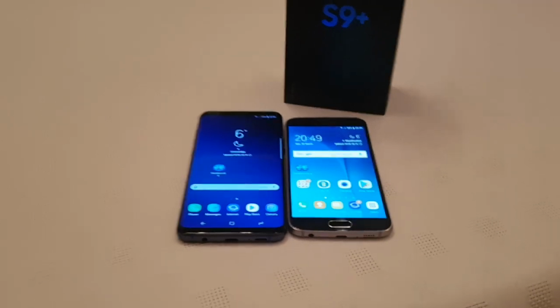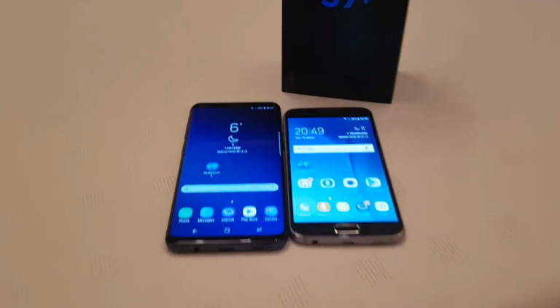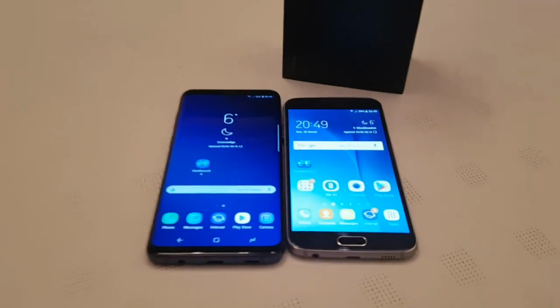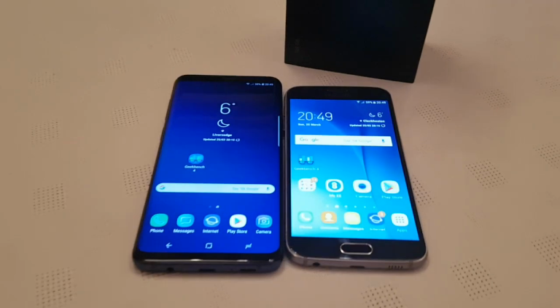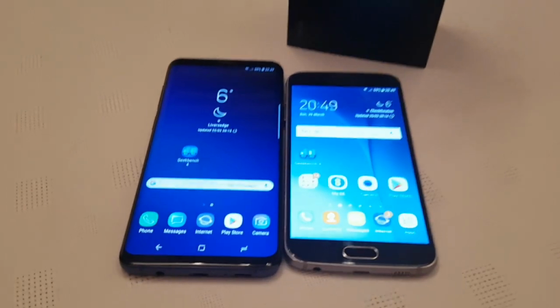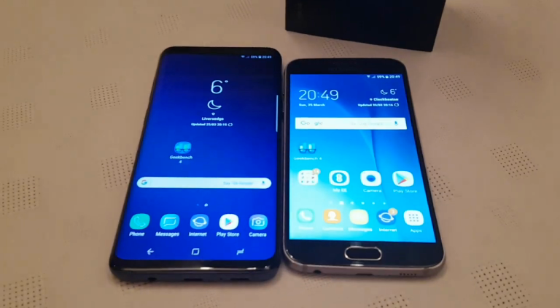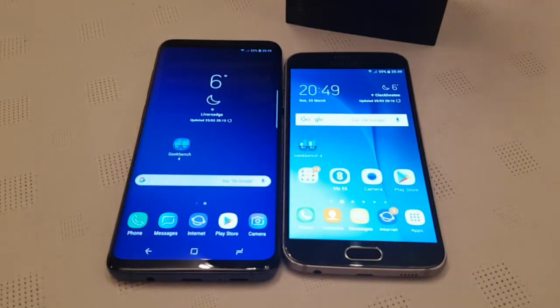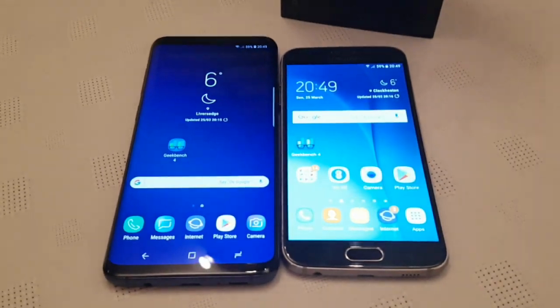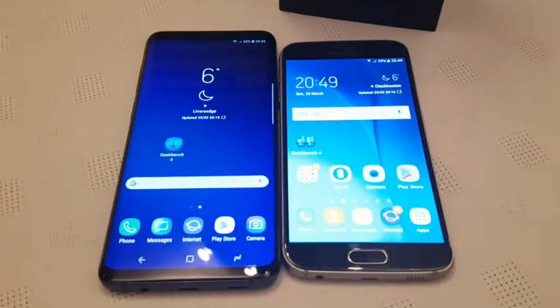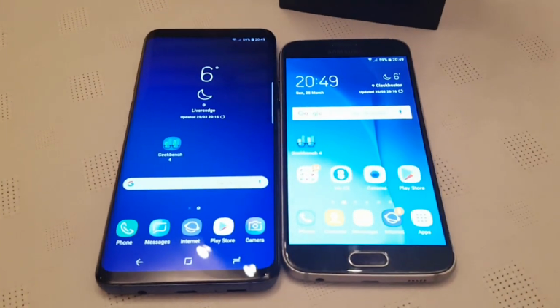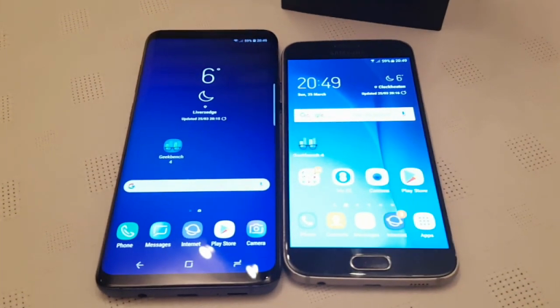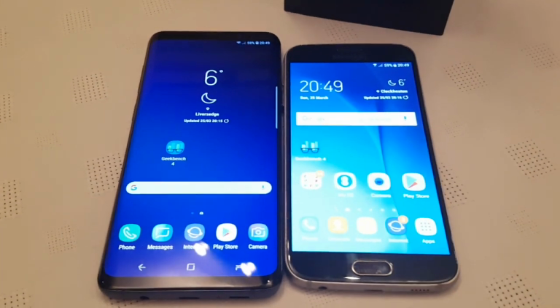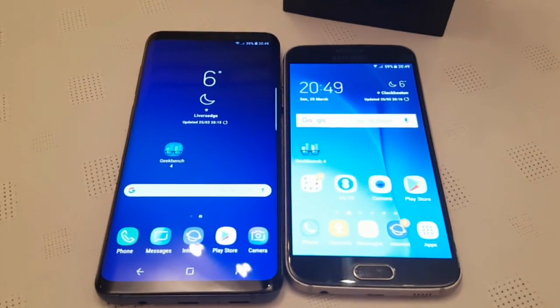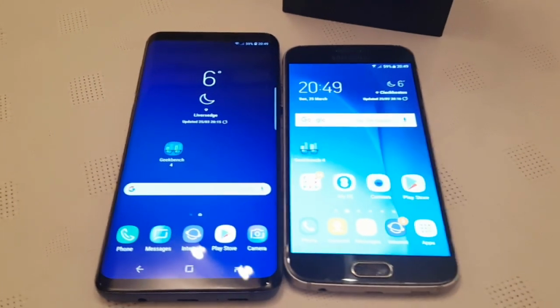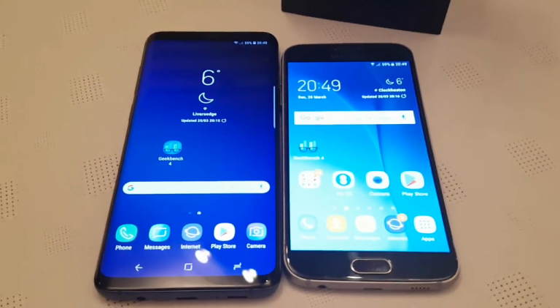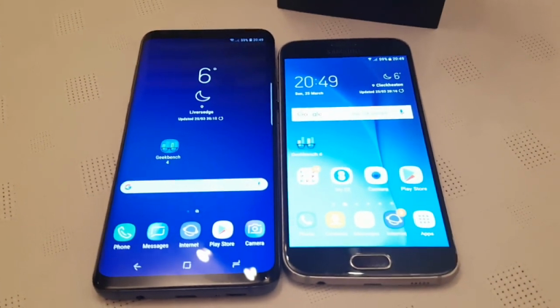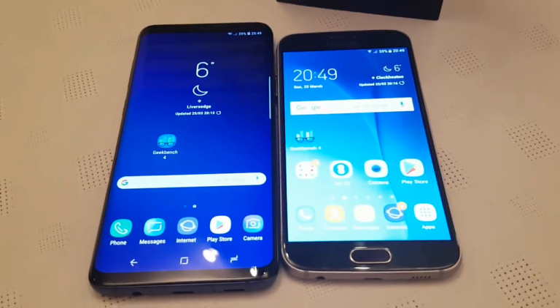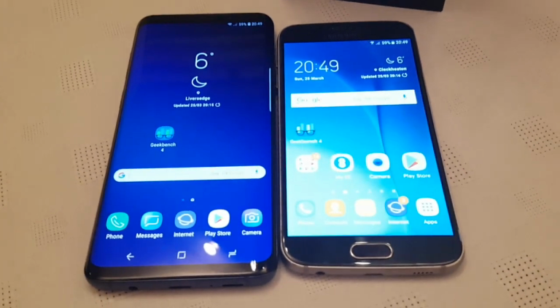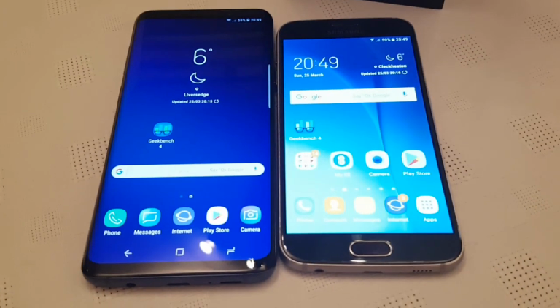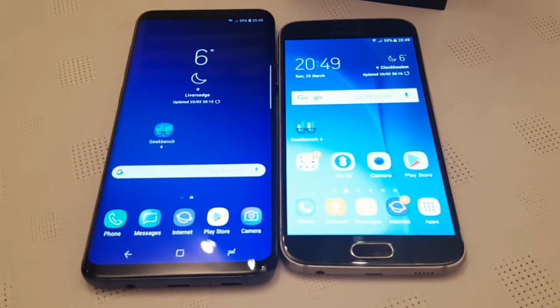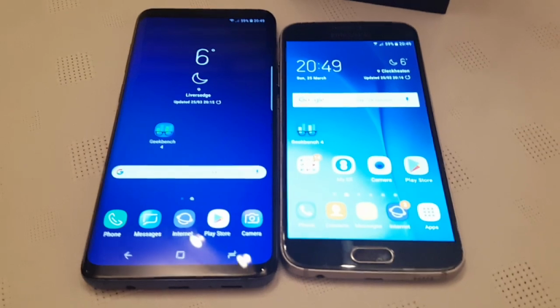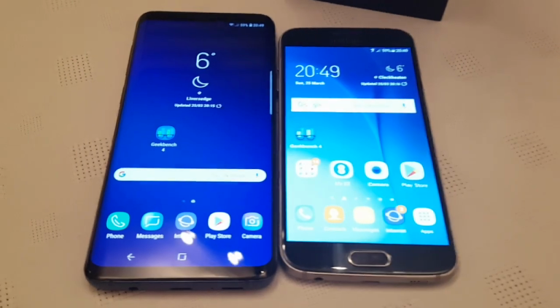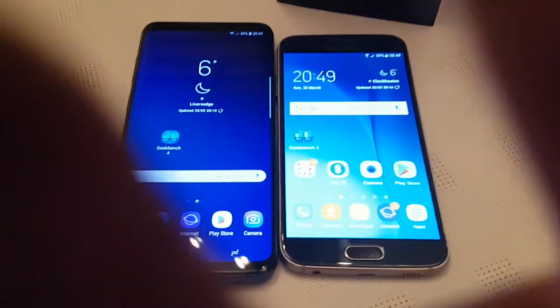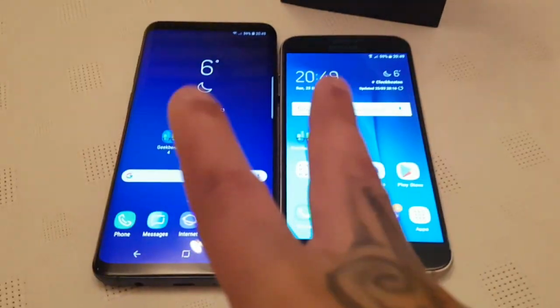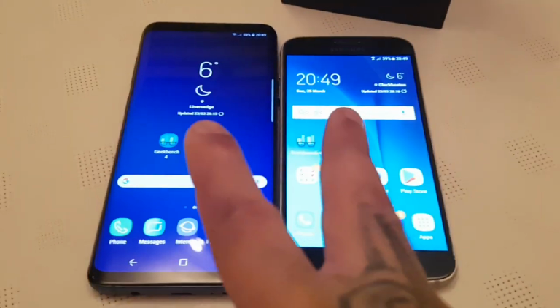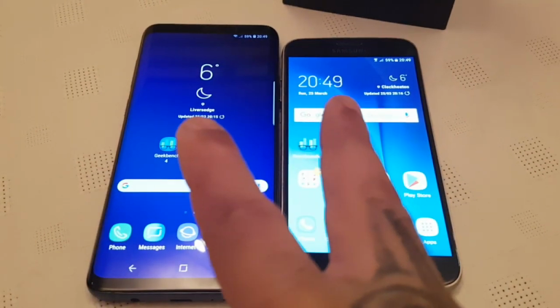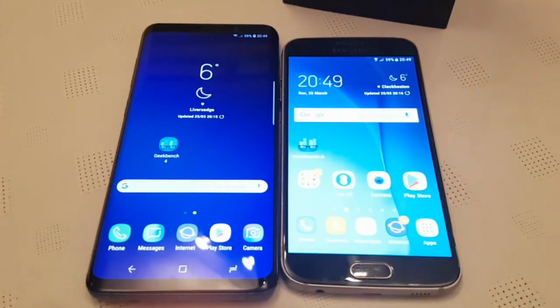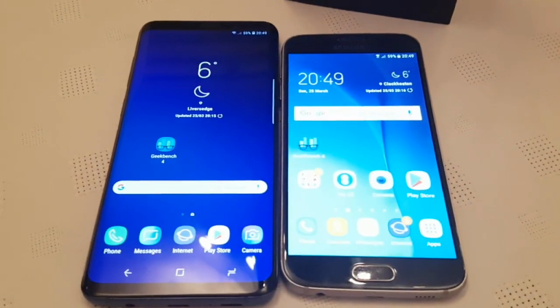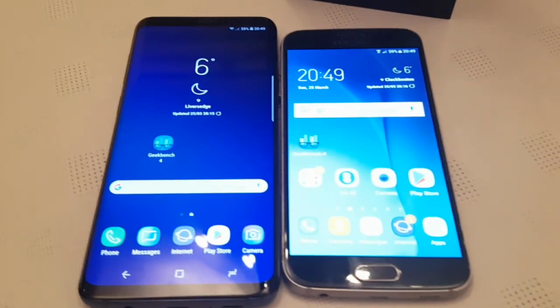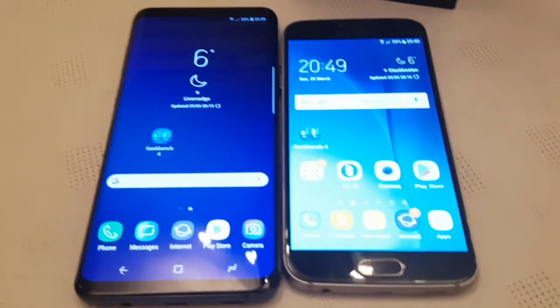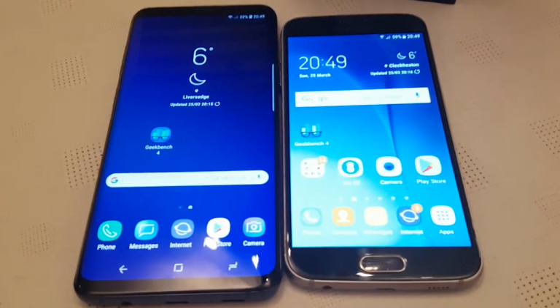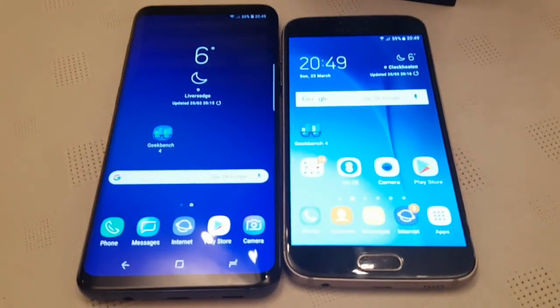Yo, it's your boy the Android Doctor back again with another video. This time I'll be doing a benchmark test between these two awesome devices here.